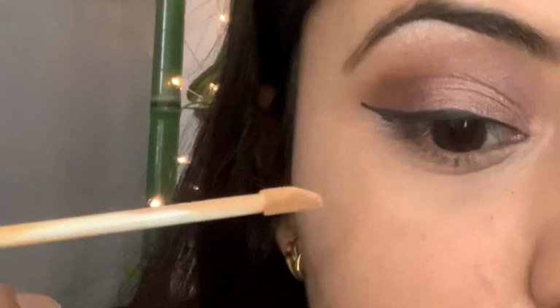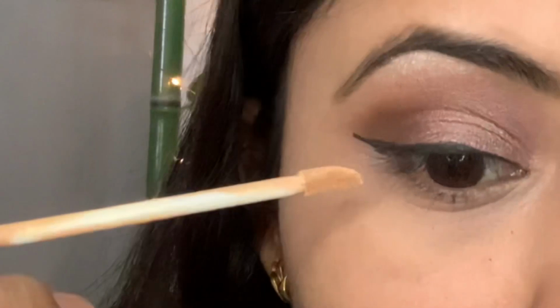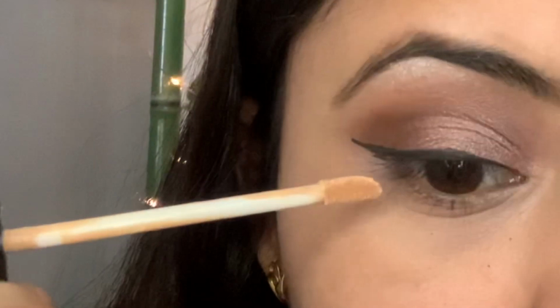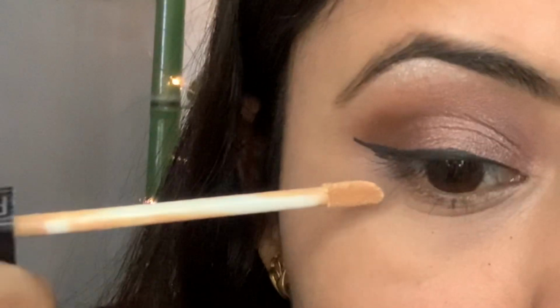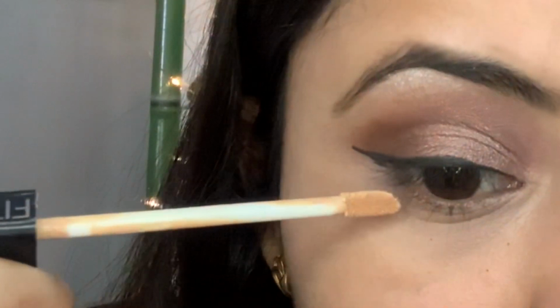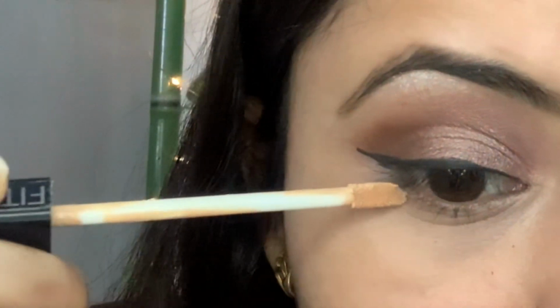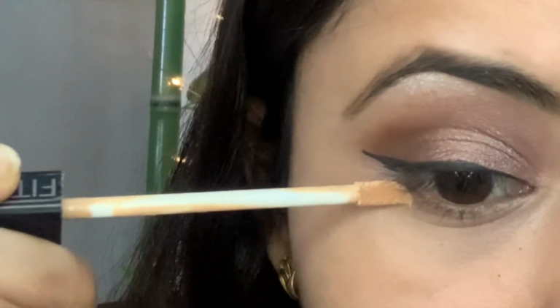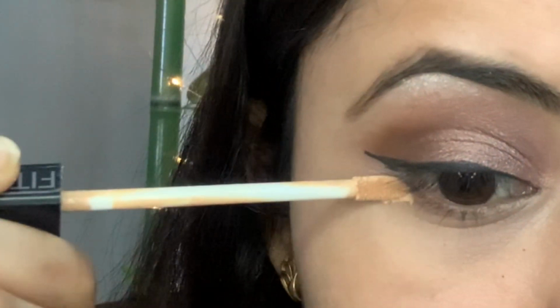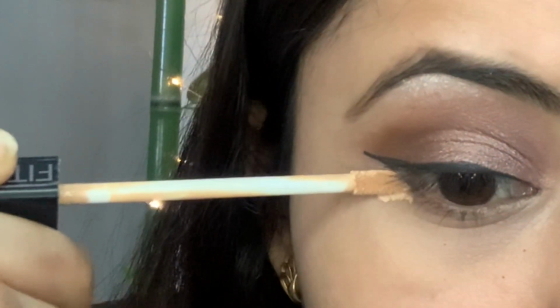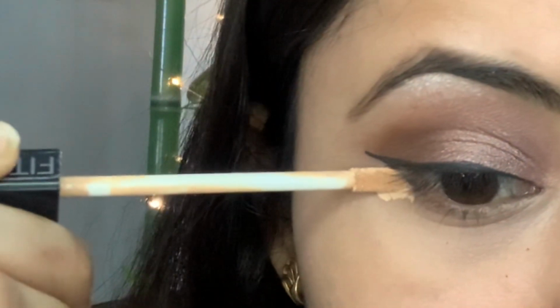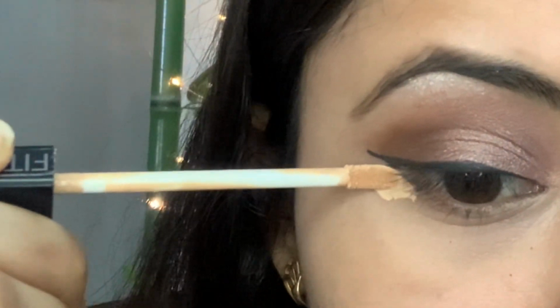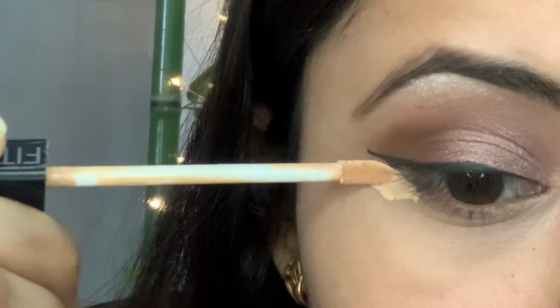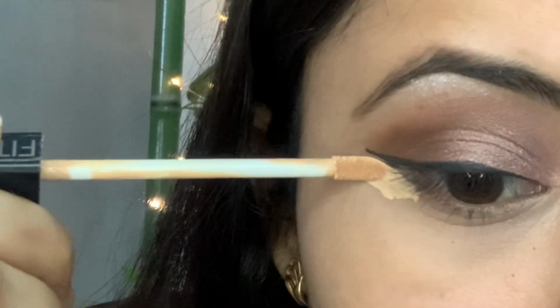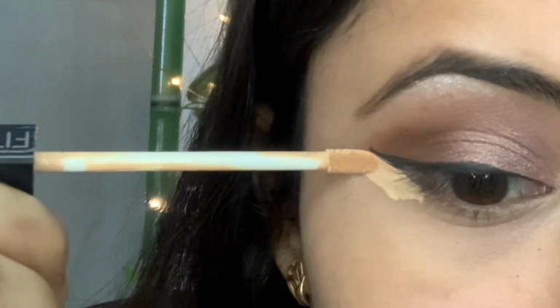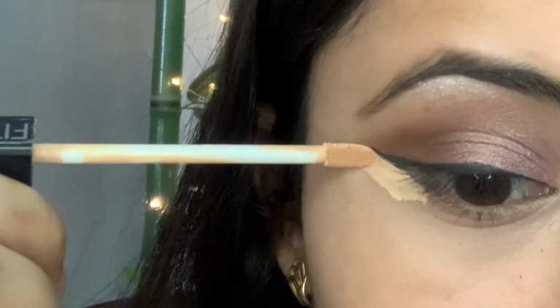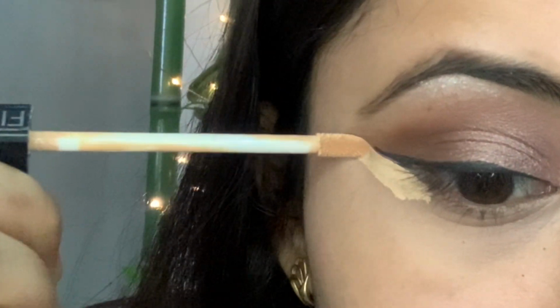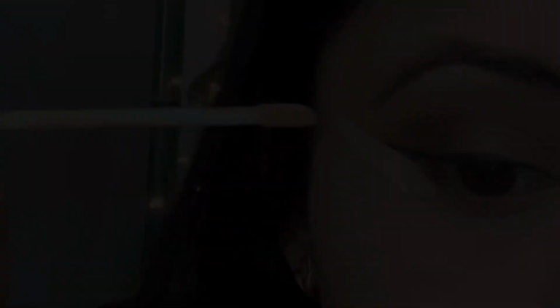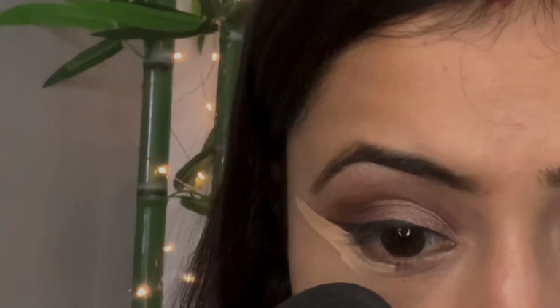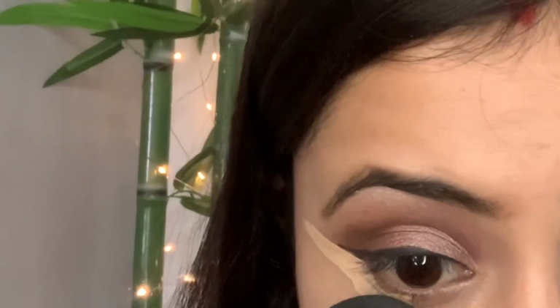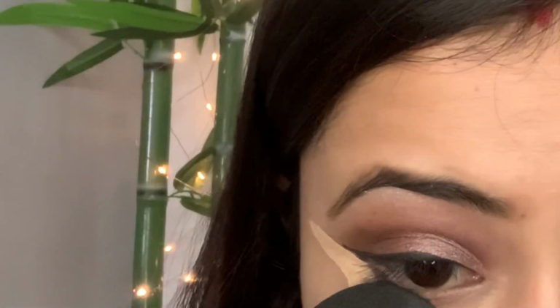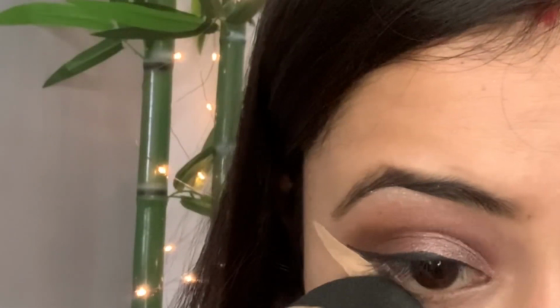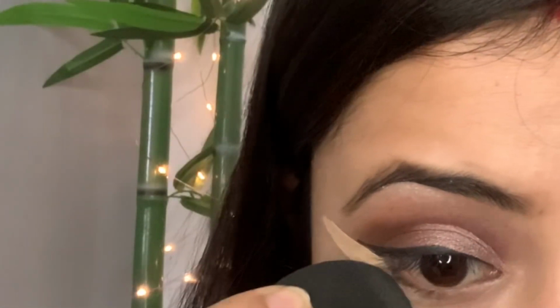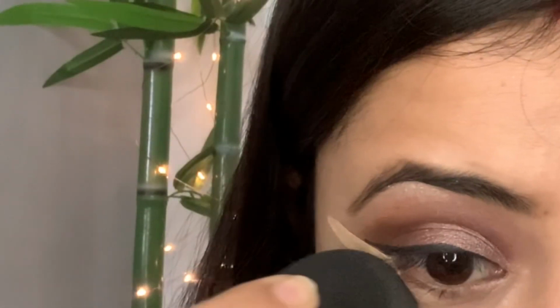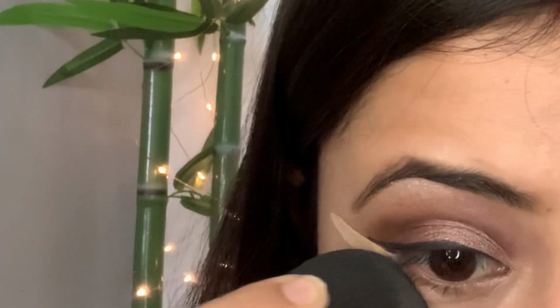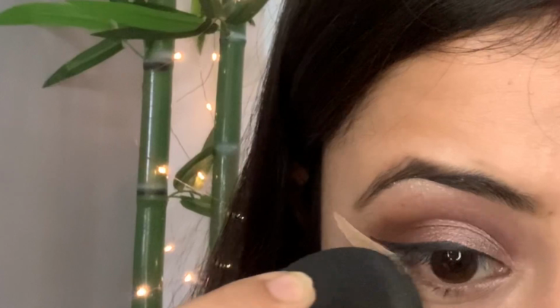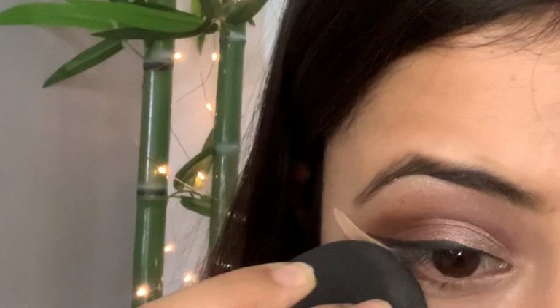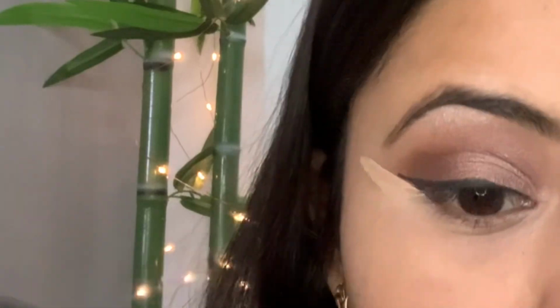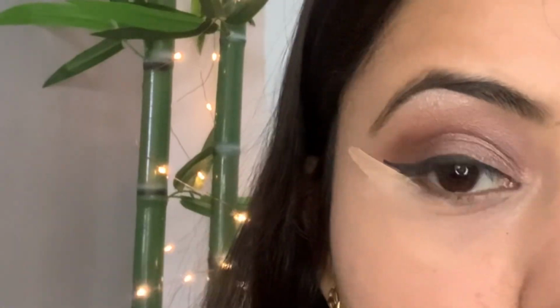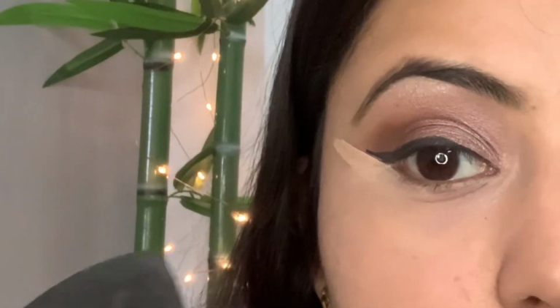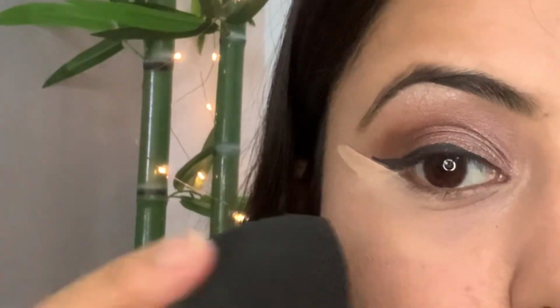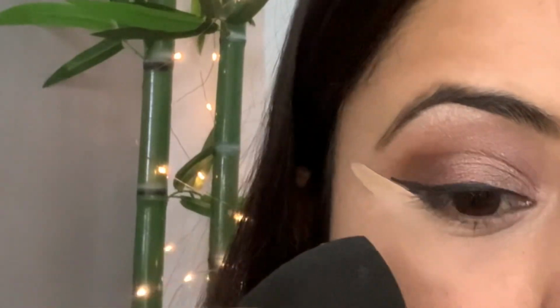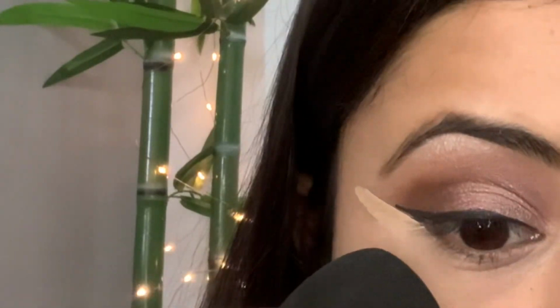Now I will sharpen the edges so that the eyeshadow doesn't come below my waterline.